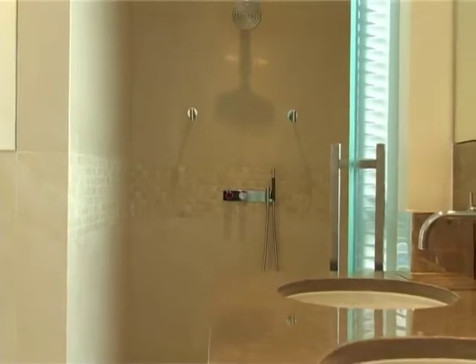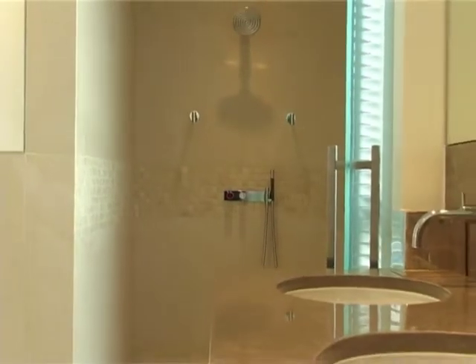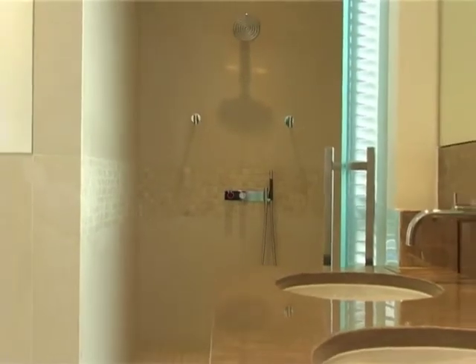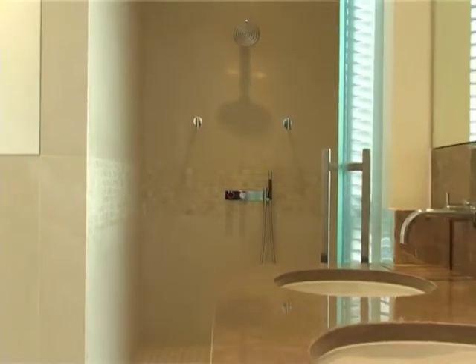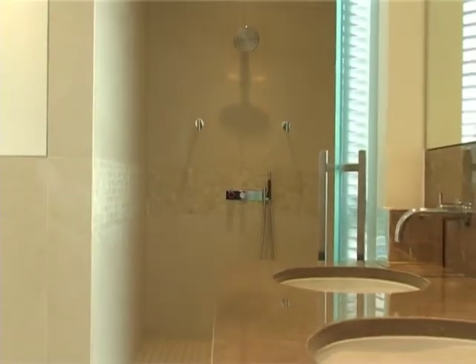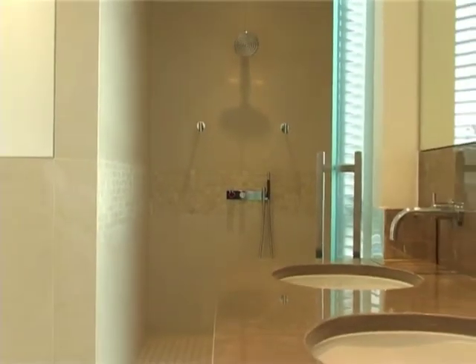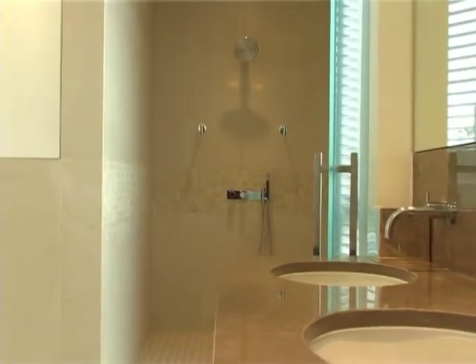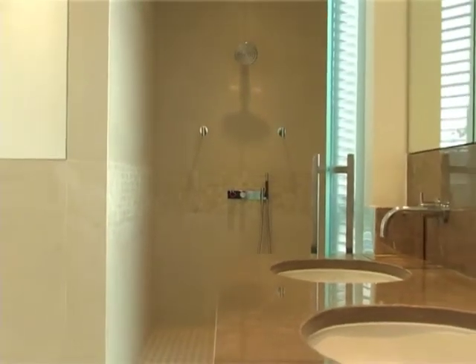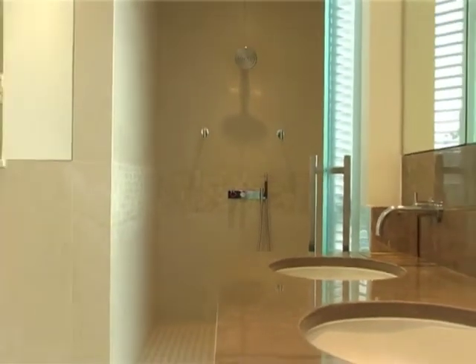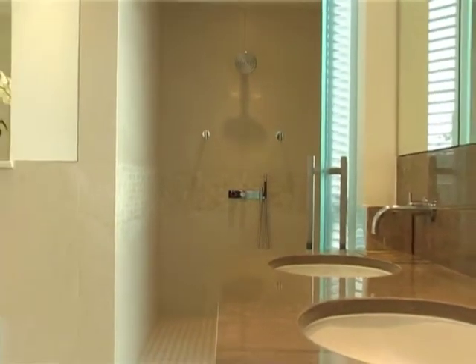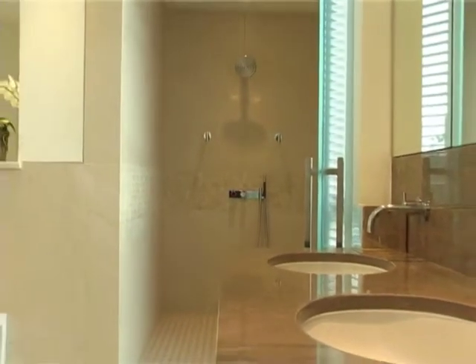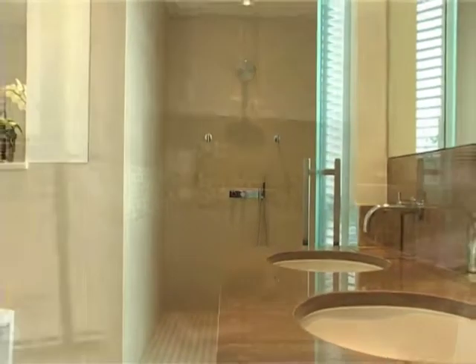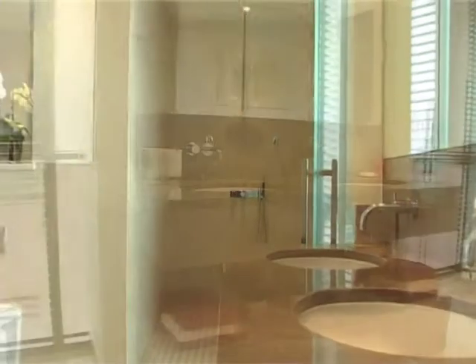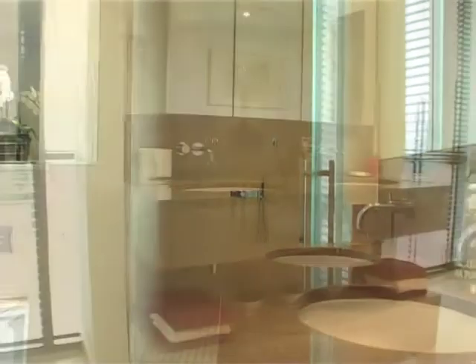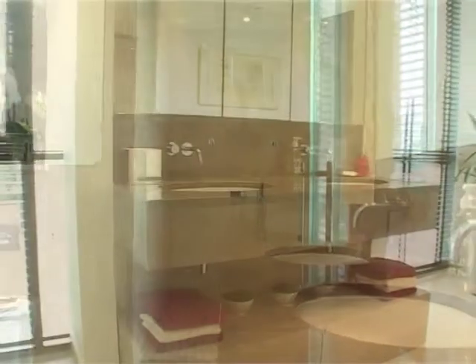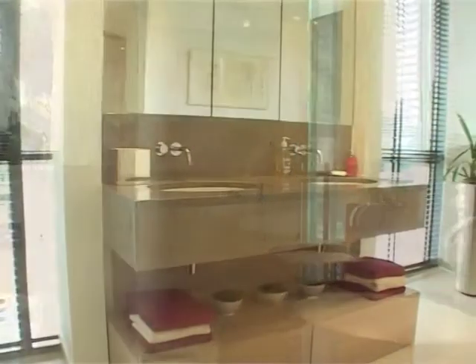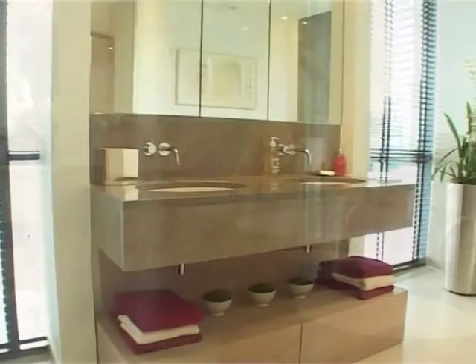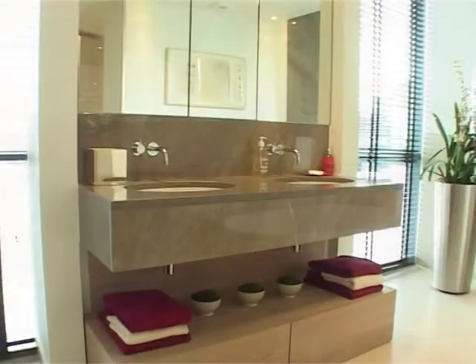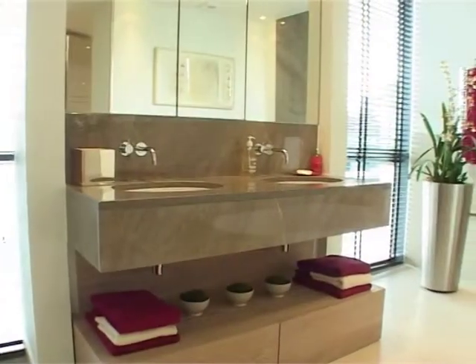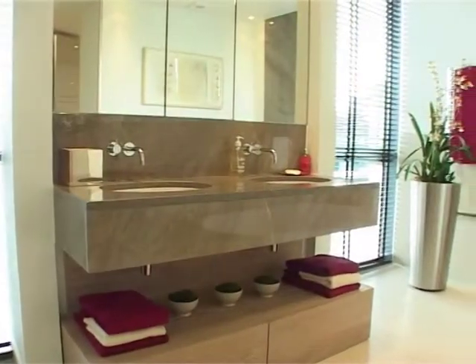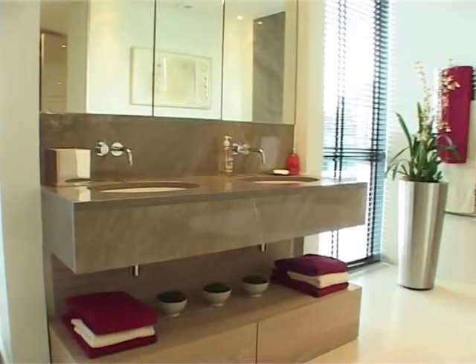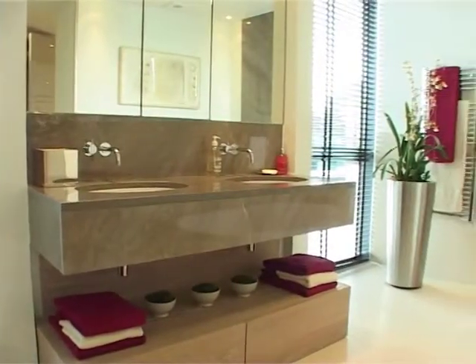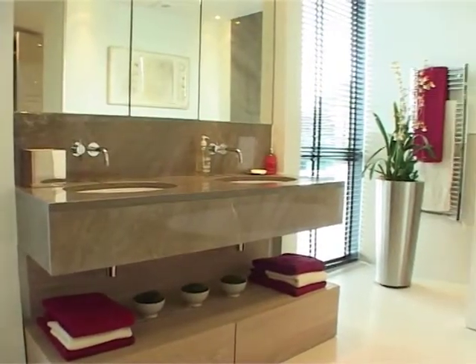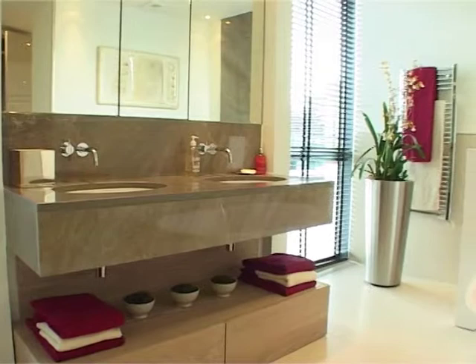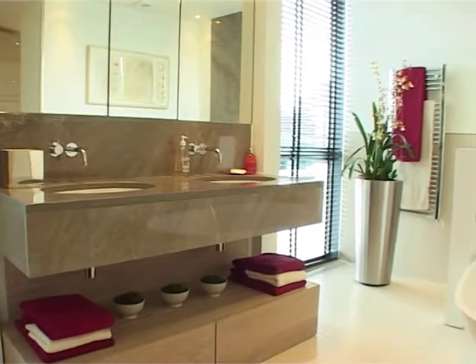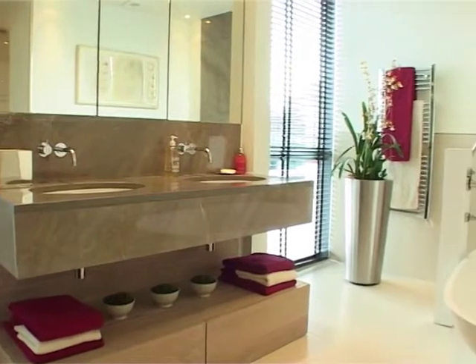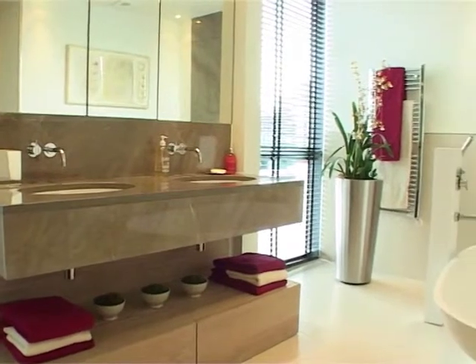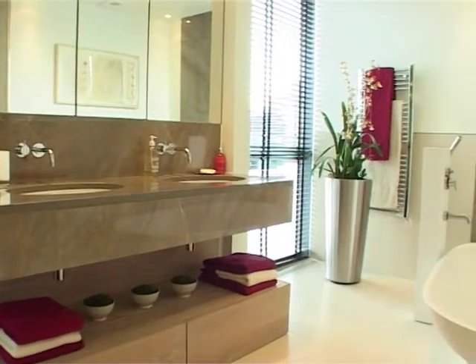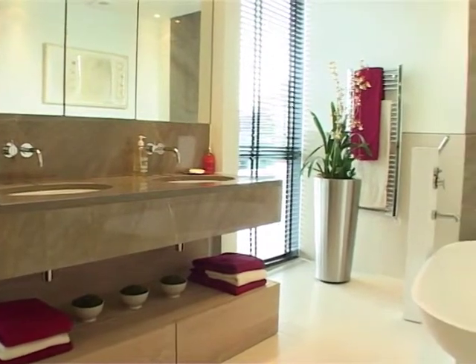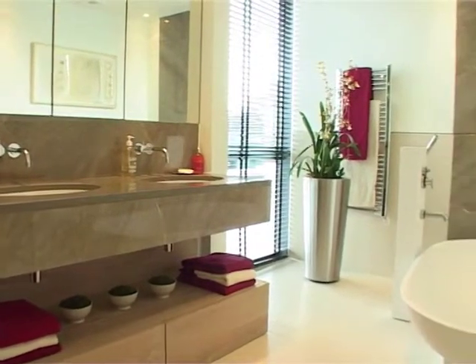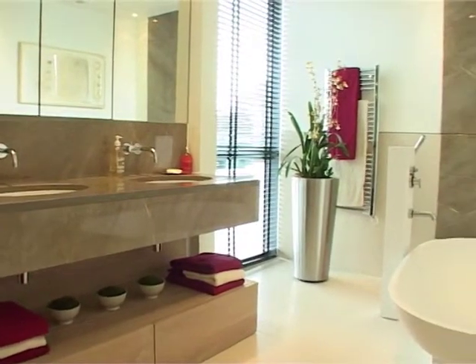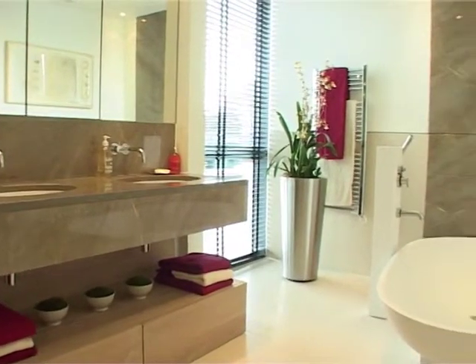Designer fittings and fixtures have been chosen for their function and durability, as well as their contemporary style.